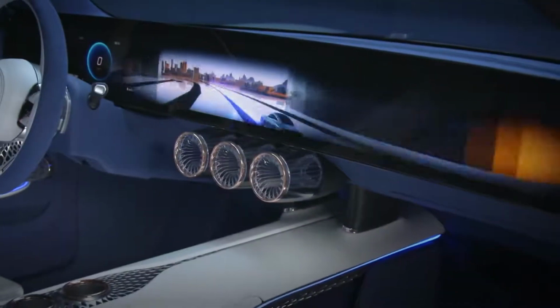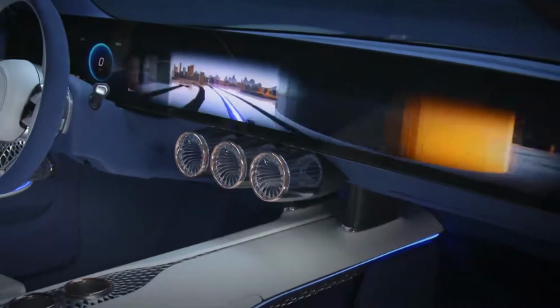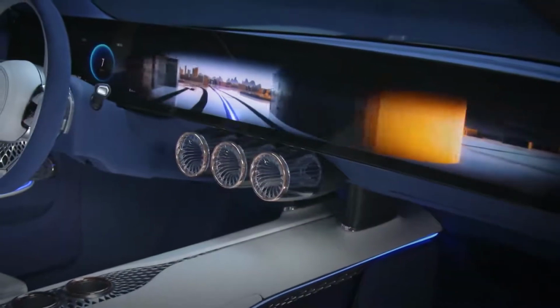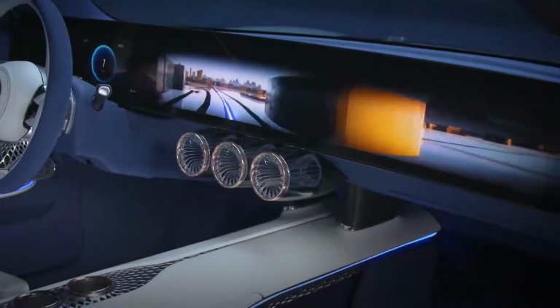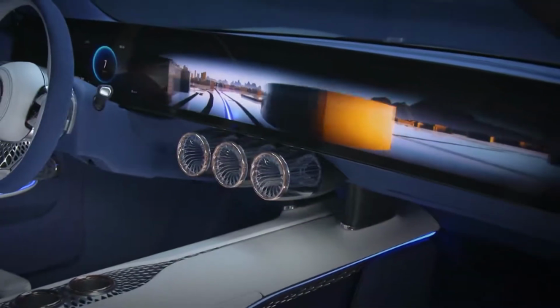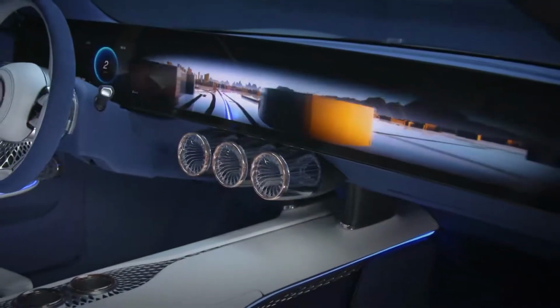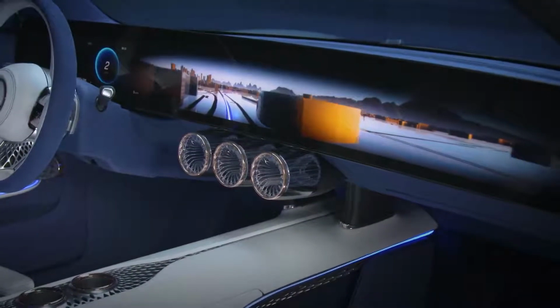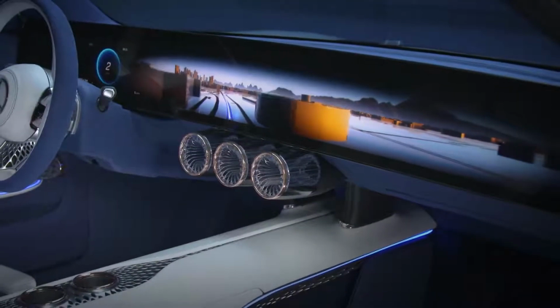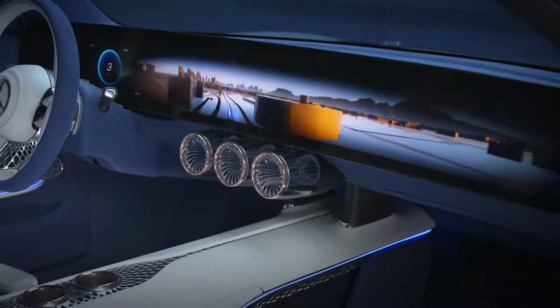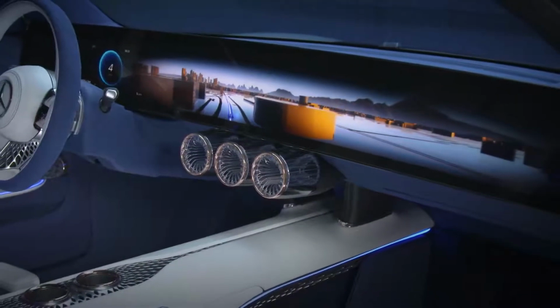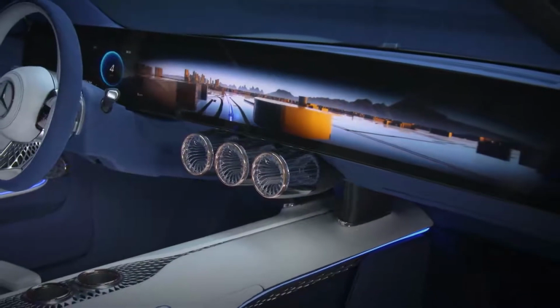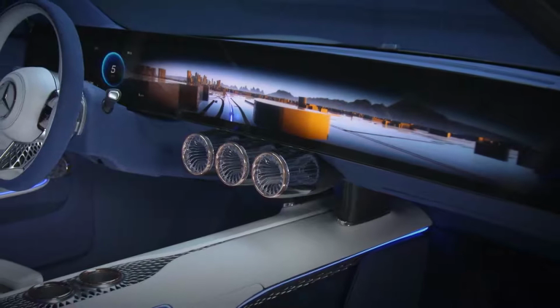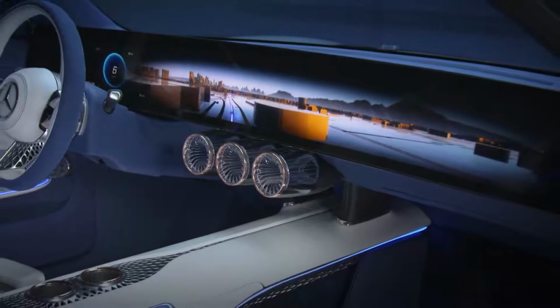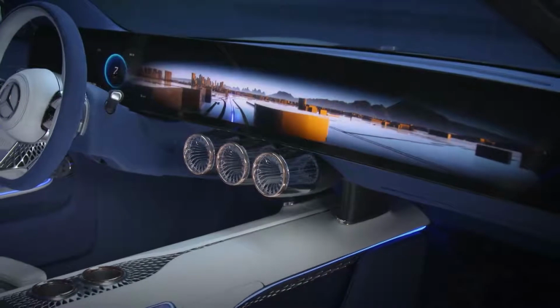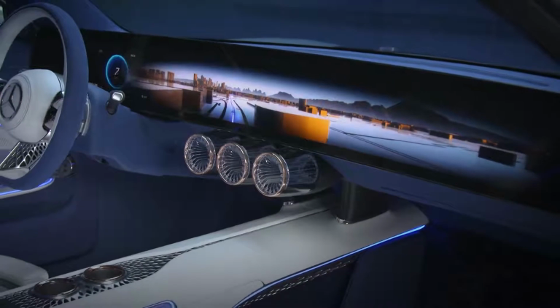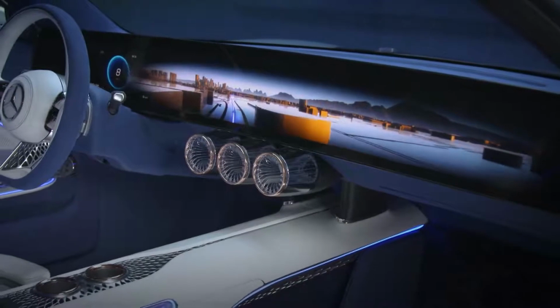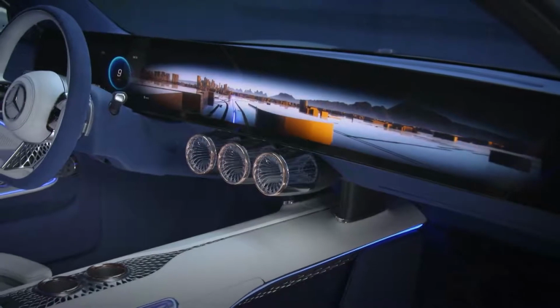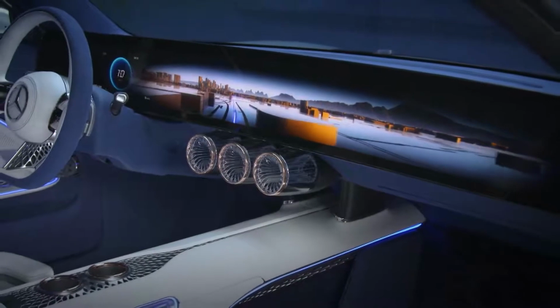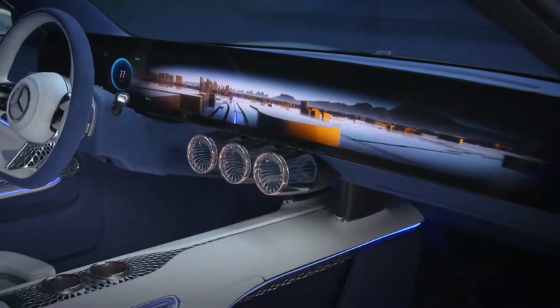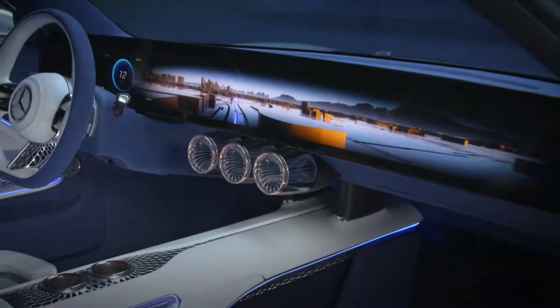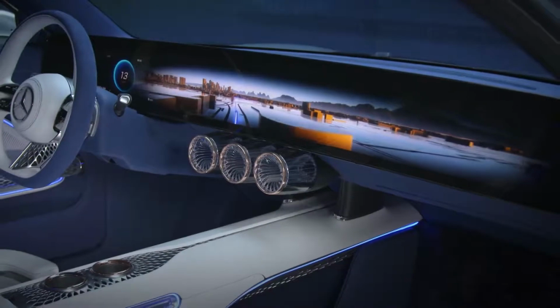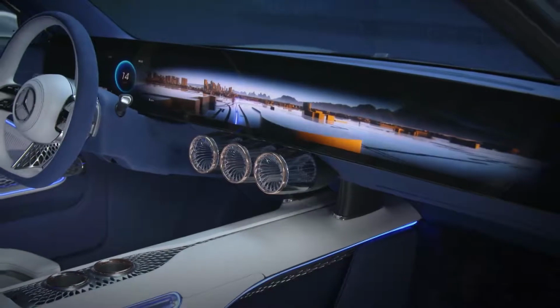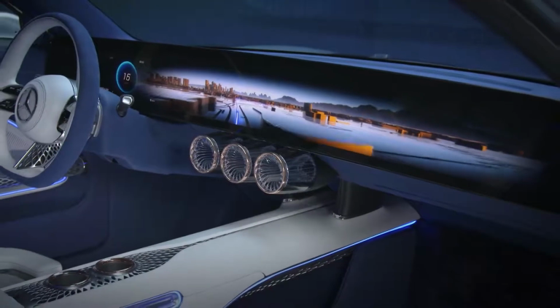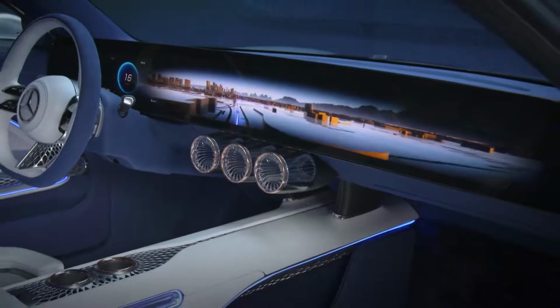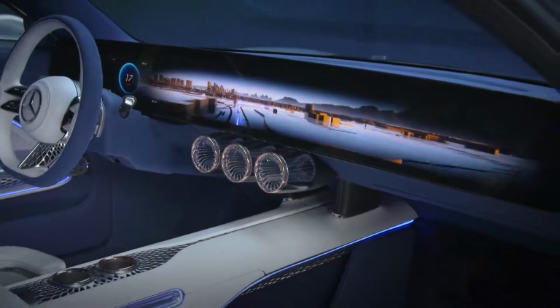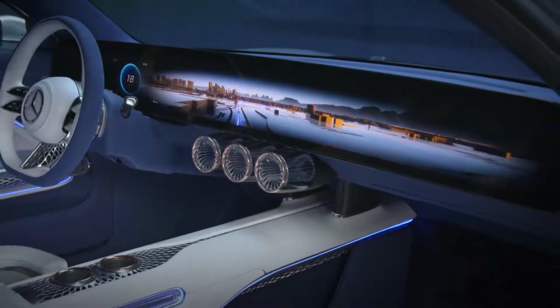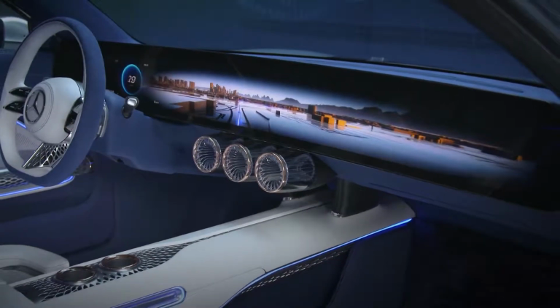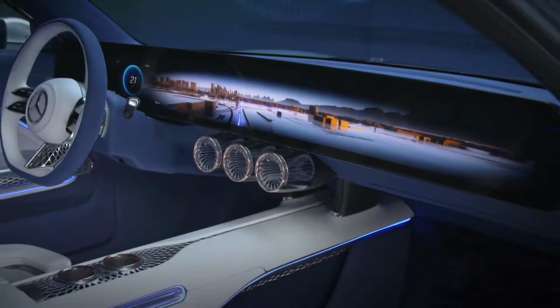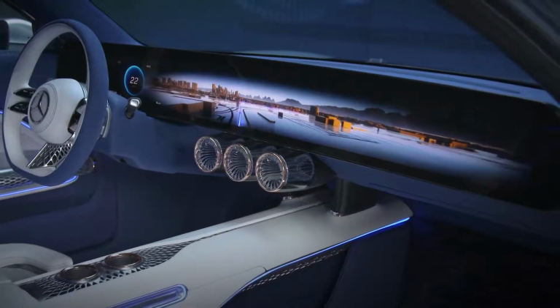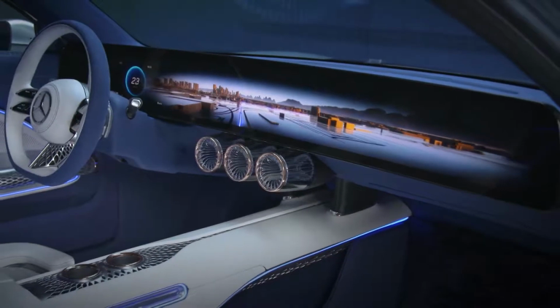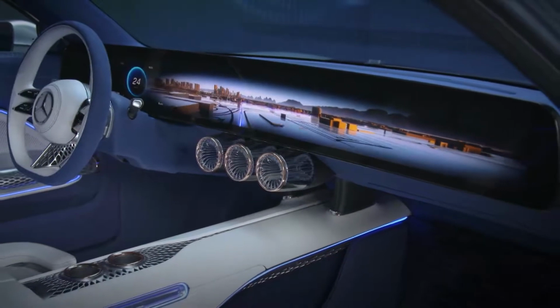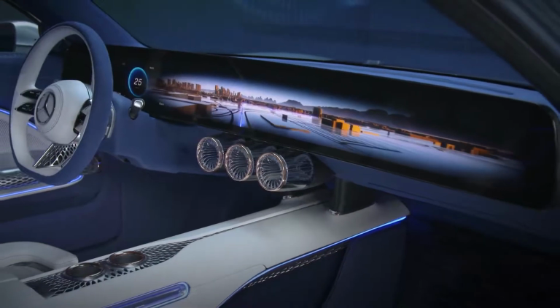The Zoom UI guides the driver through this world with different zoom levels and actively adjusts information on the screen to the context.